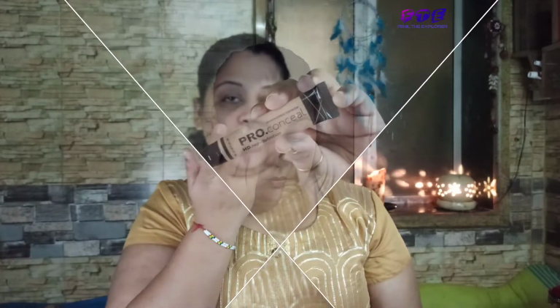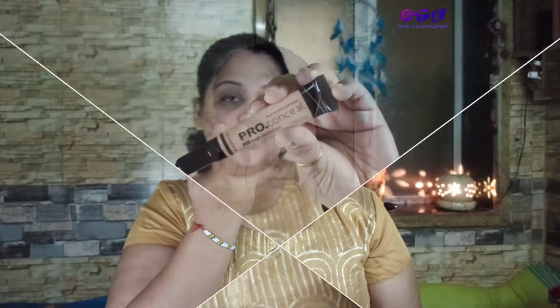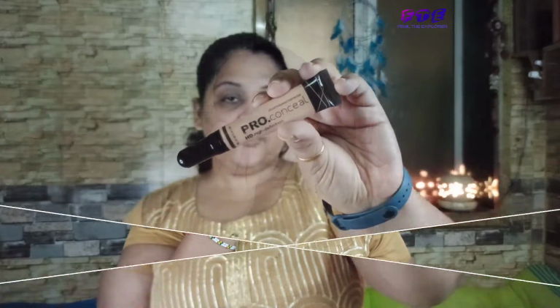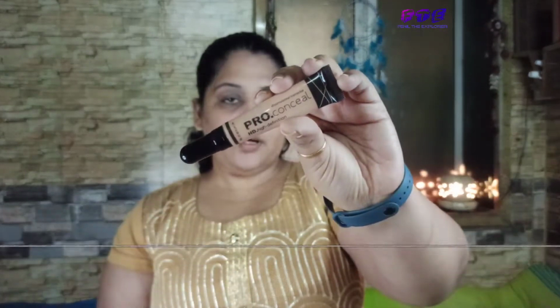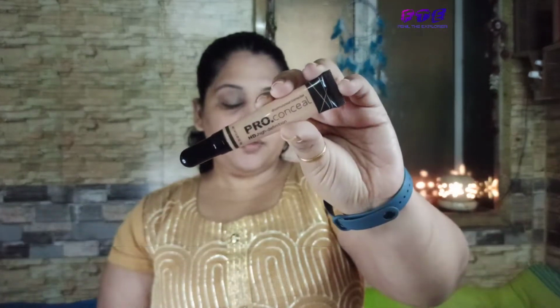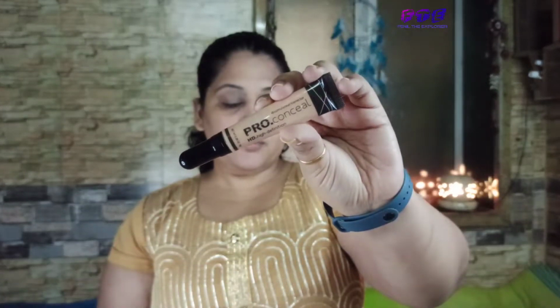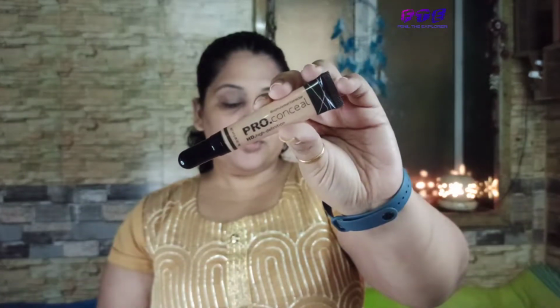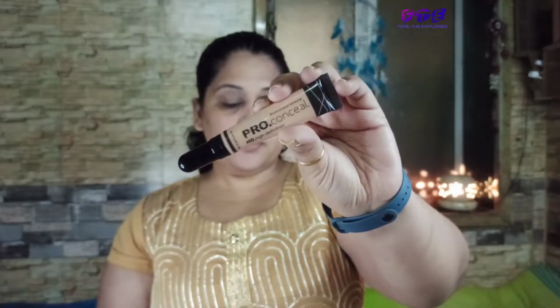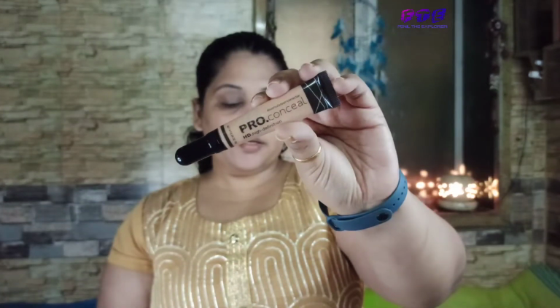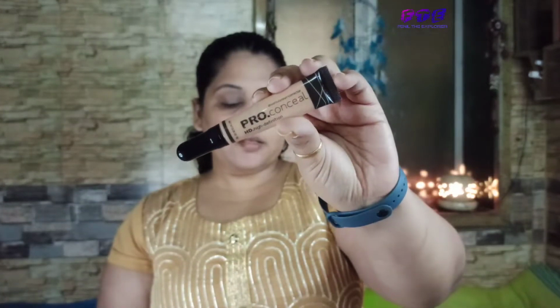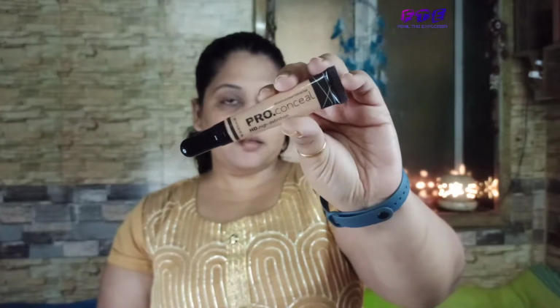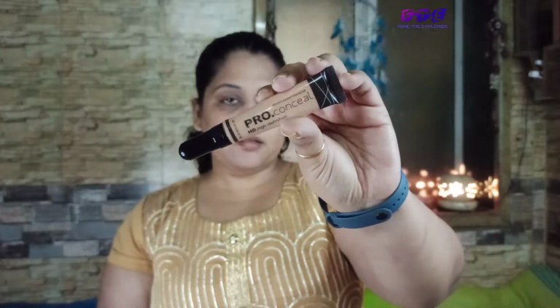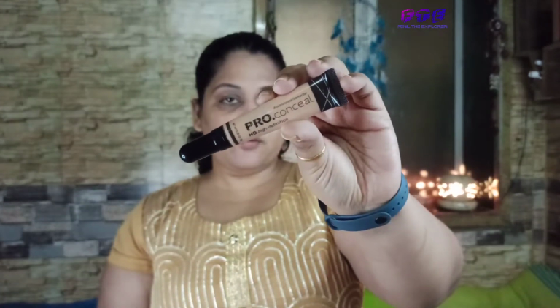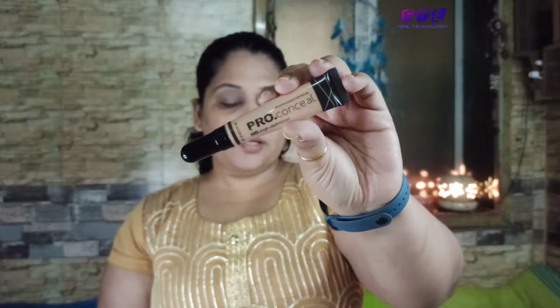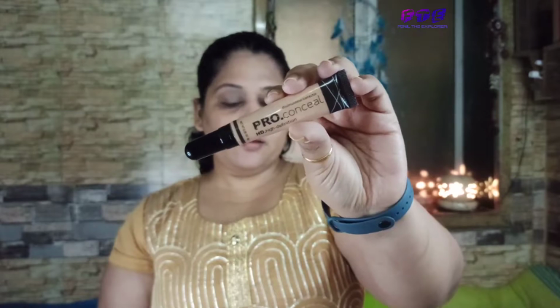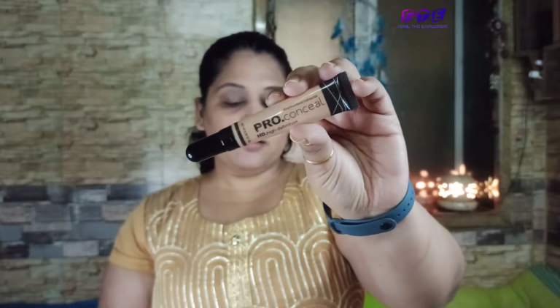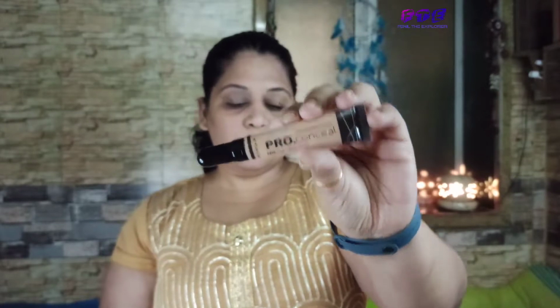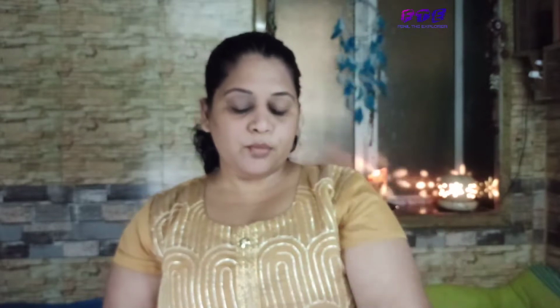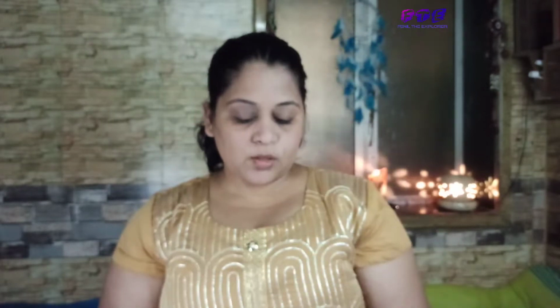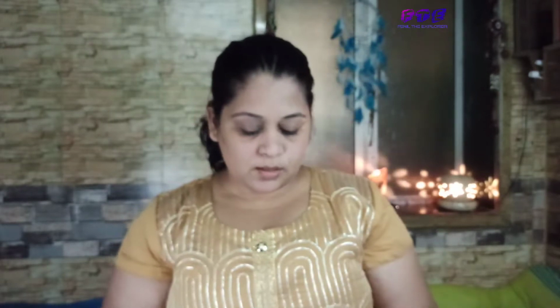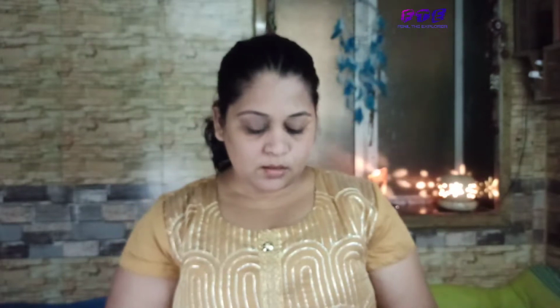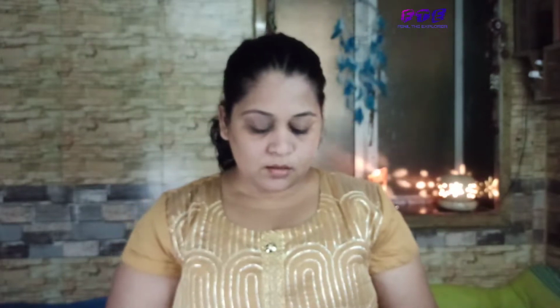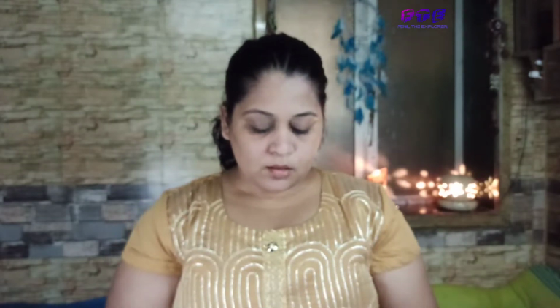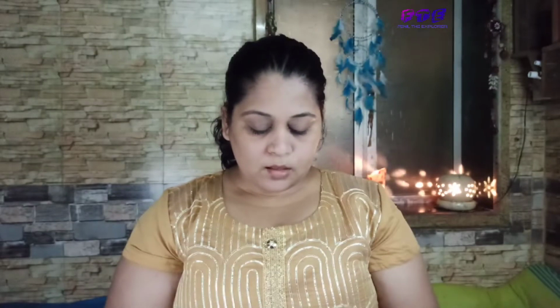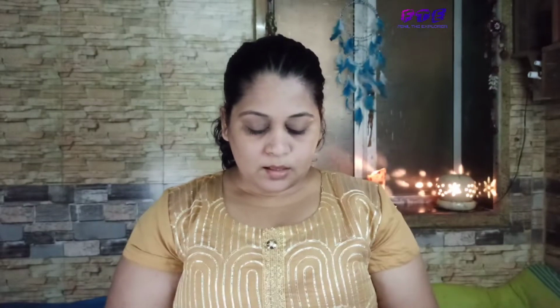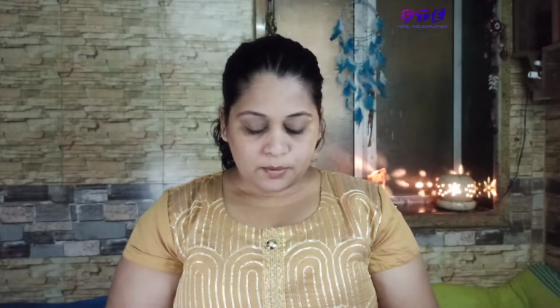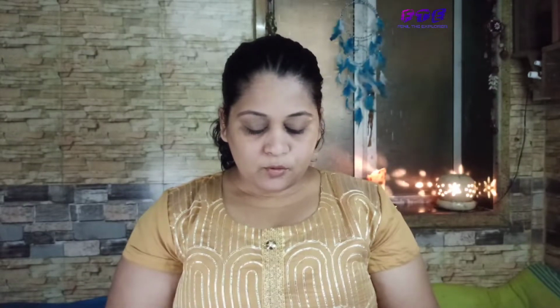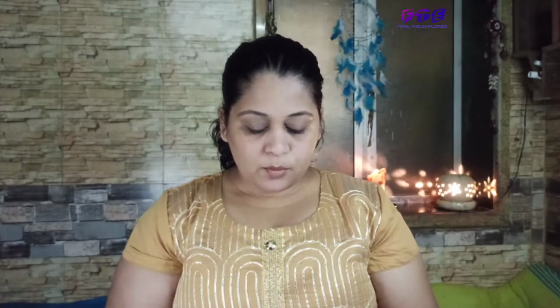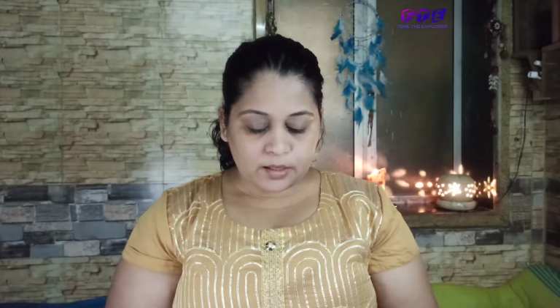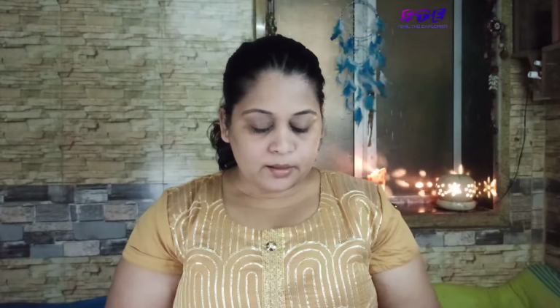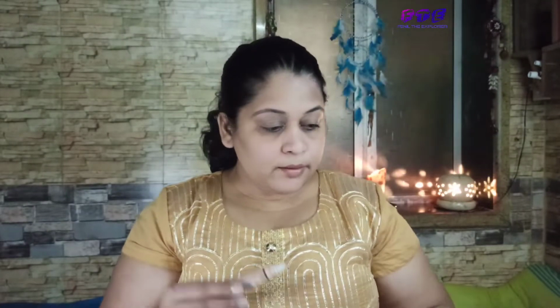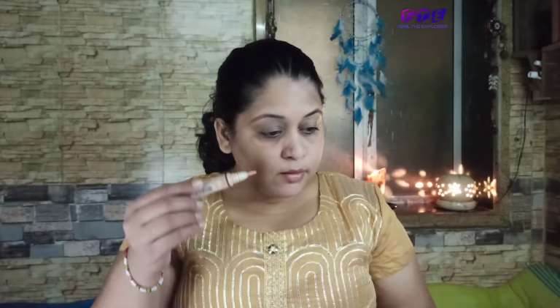For eye makeup today, I'm taking this concealer from Alegan Pro Concealer and I'll apply it over my eyelid area.